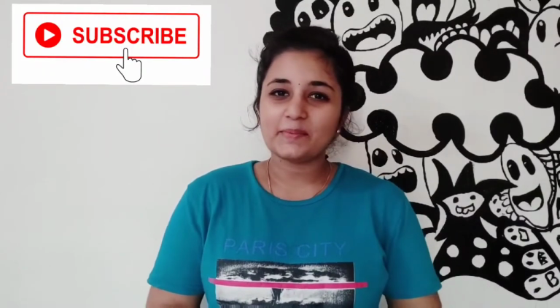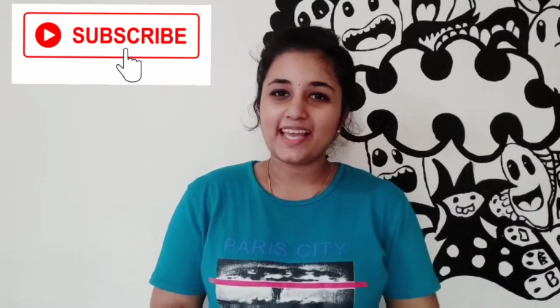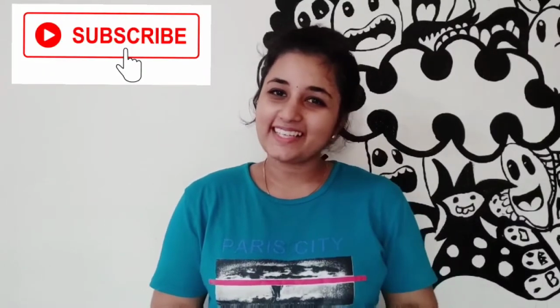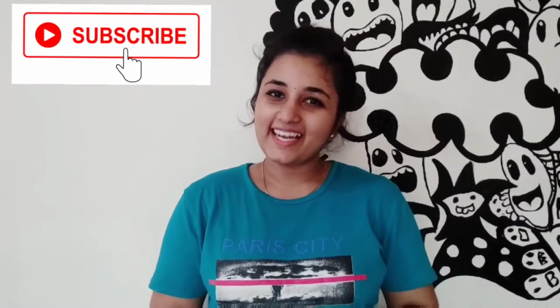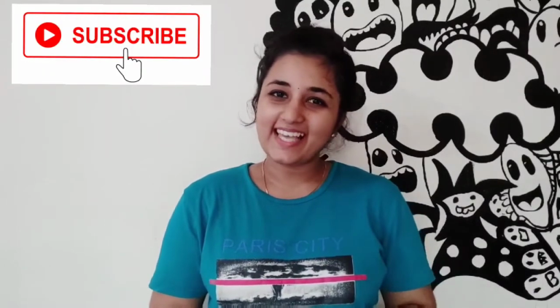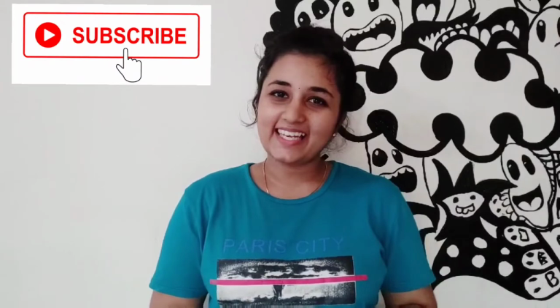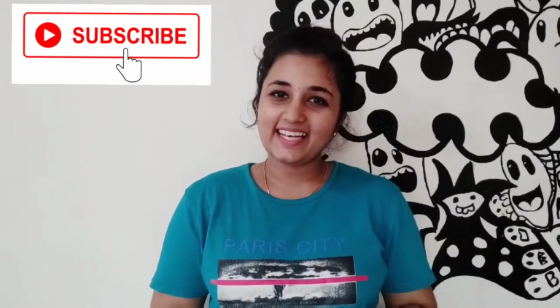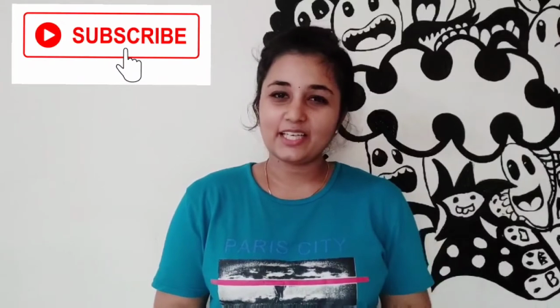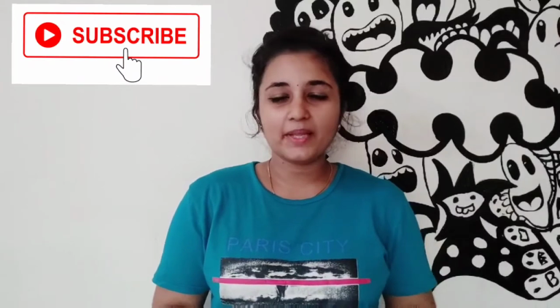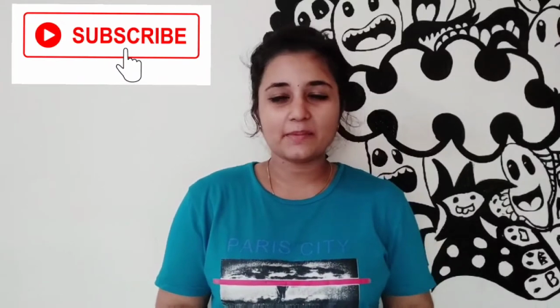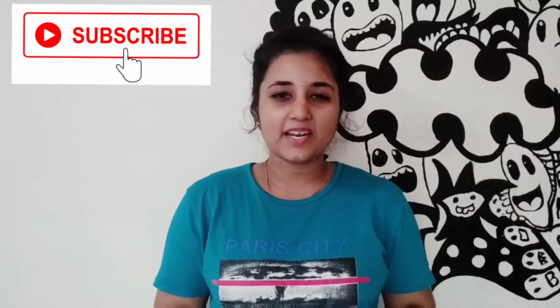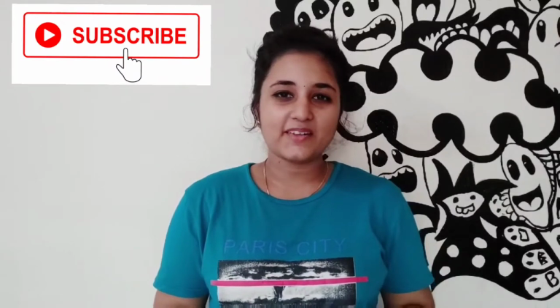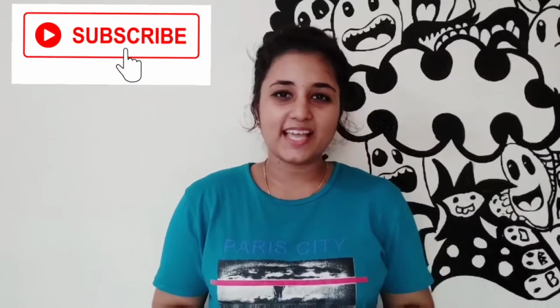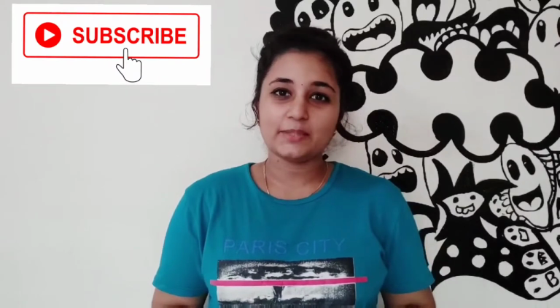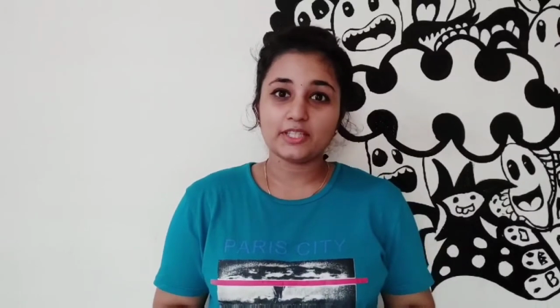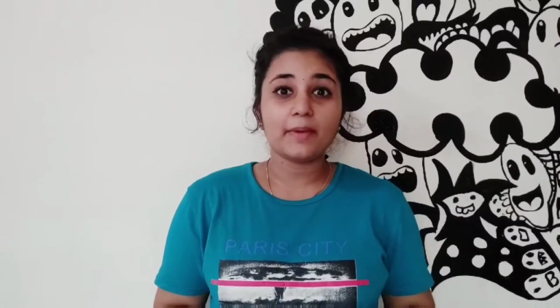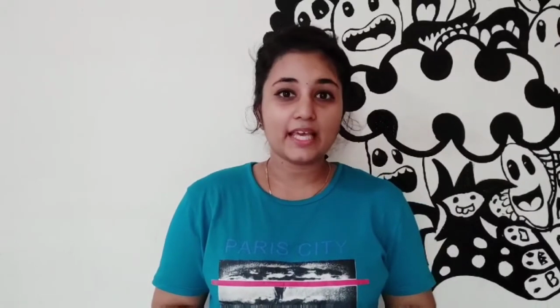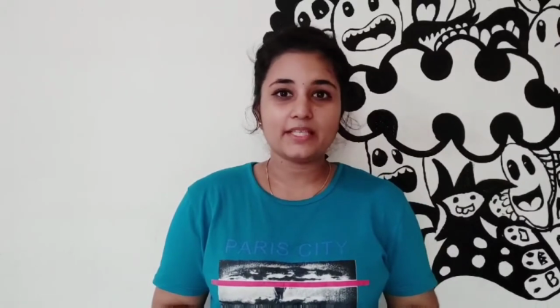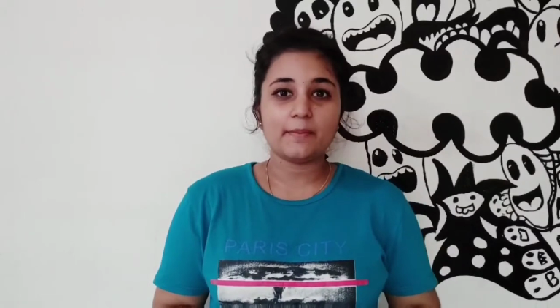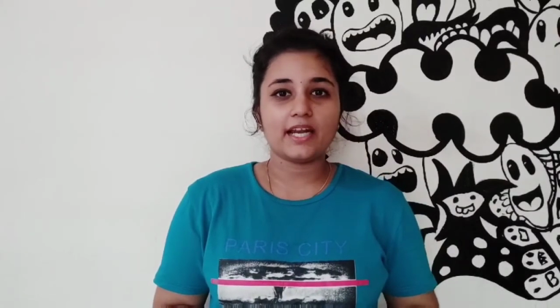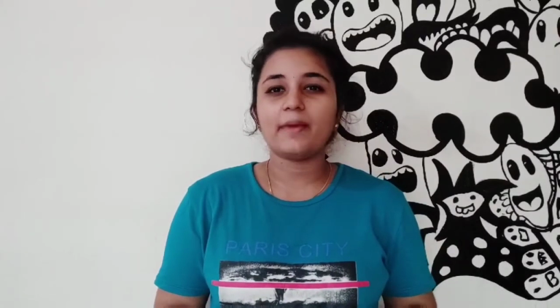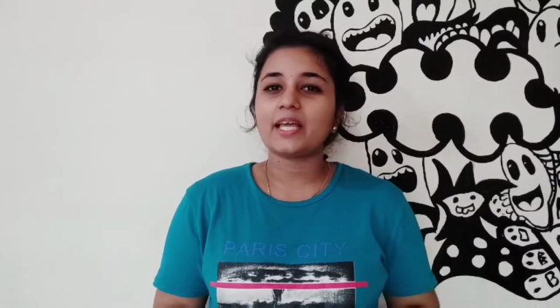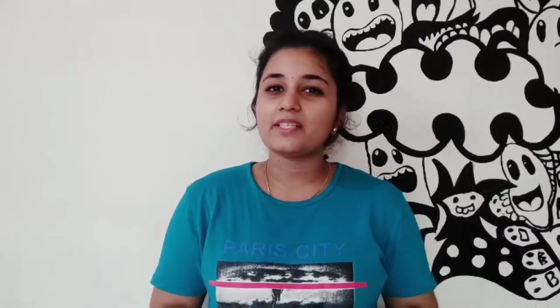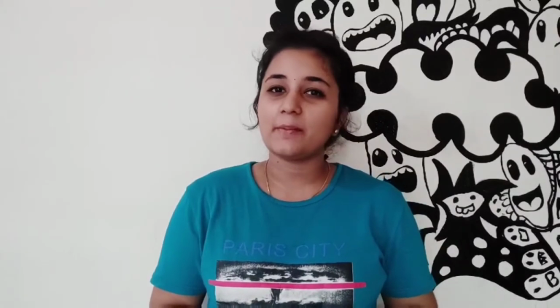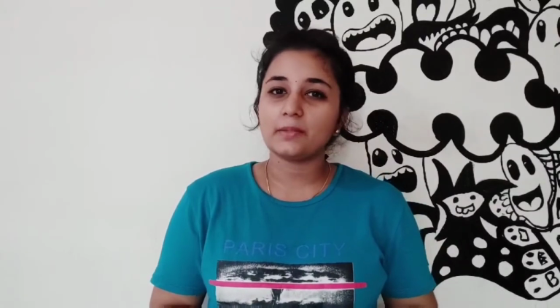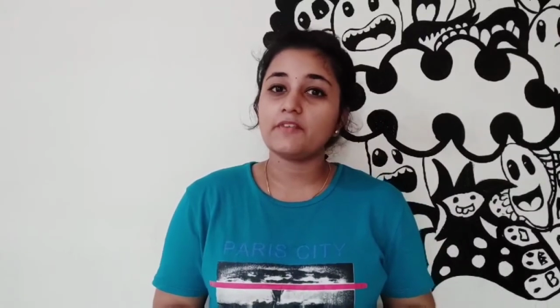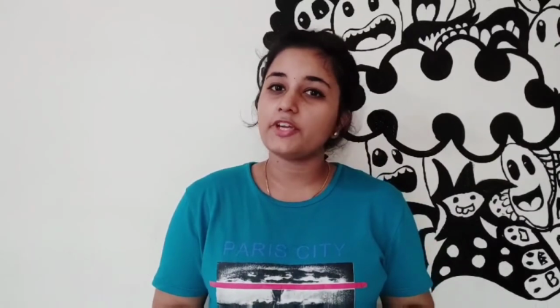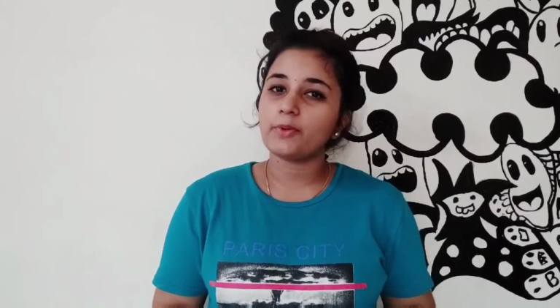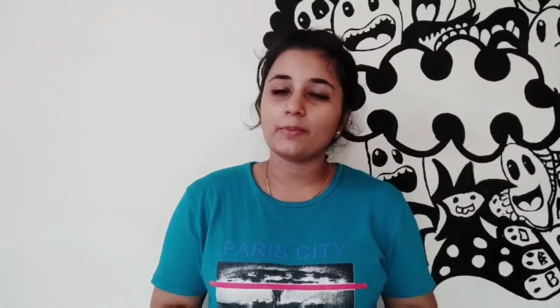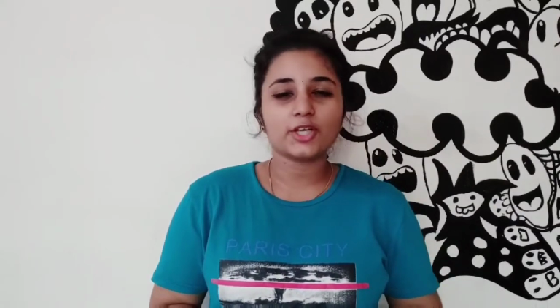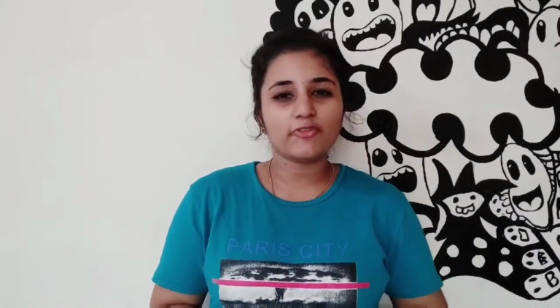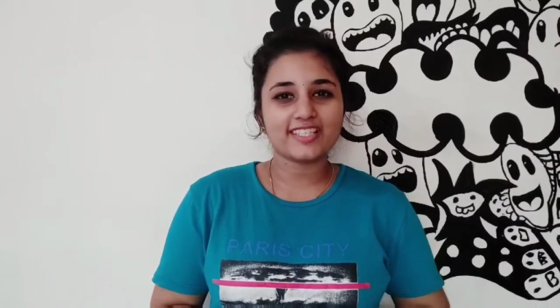That's our channel — please subscribe to our channel if you haven't already, or if you want to get notifications for any new videos, you can turn on notifications.